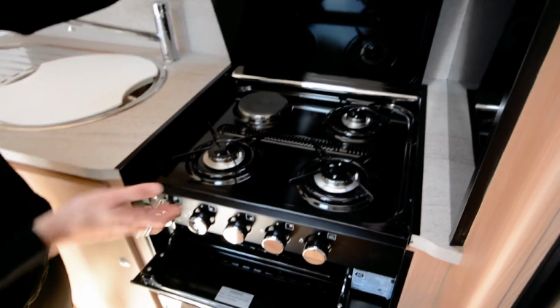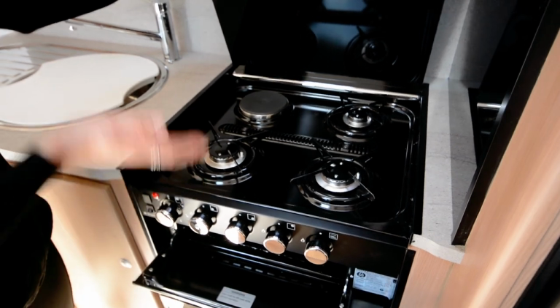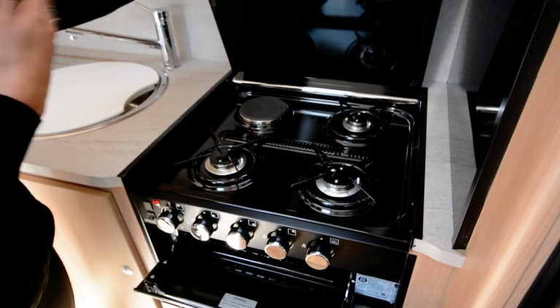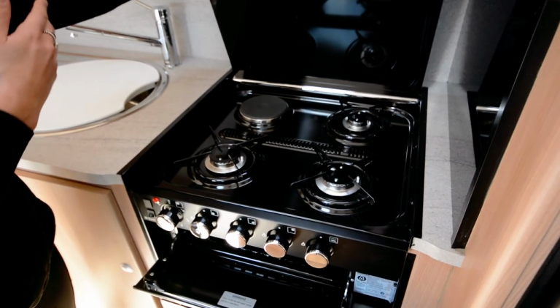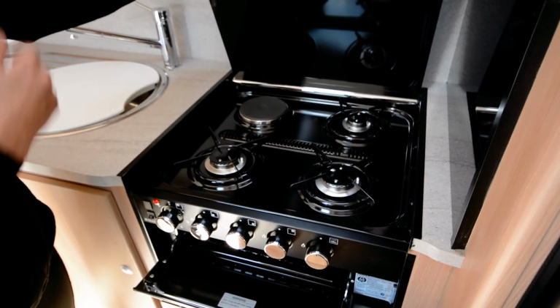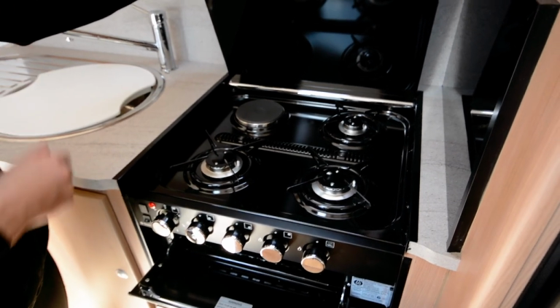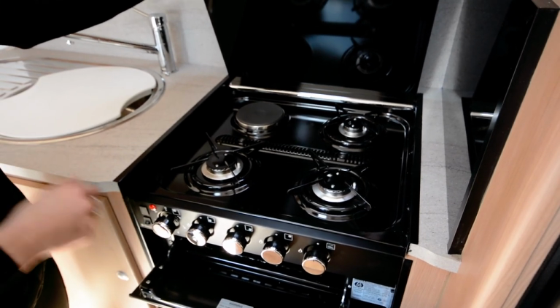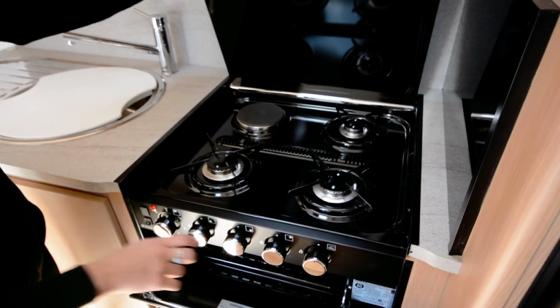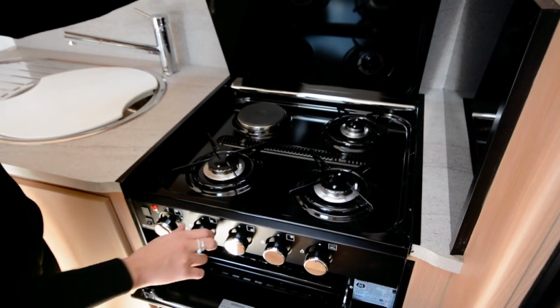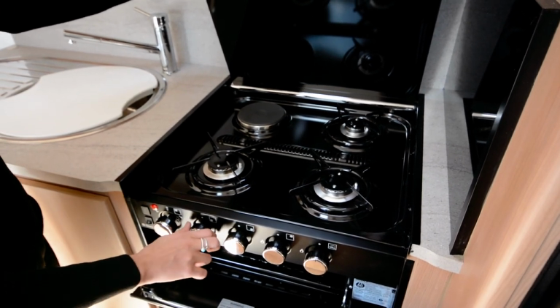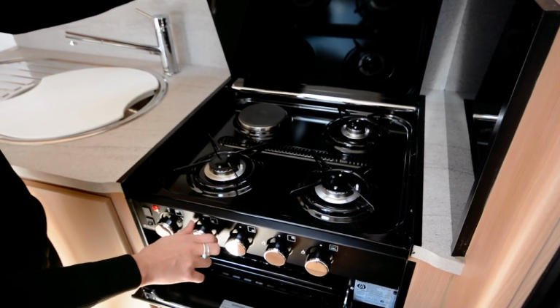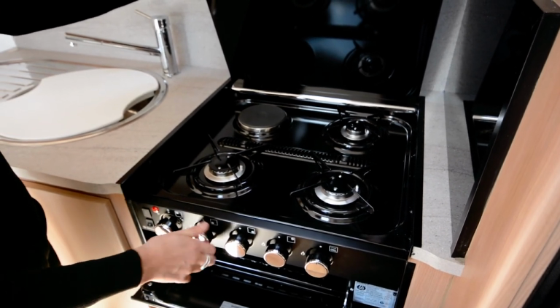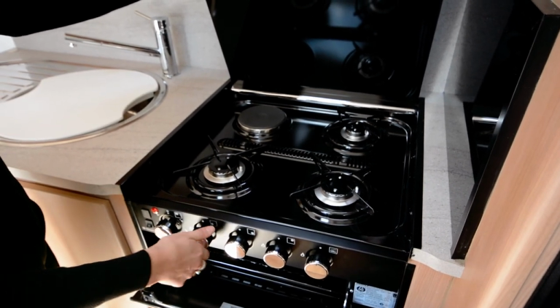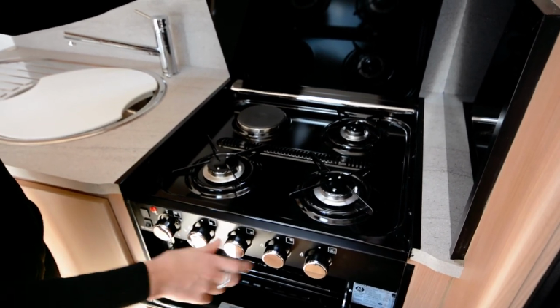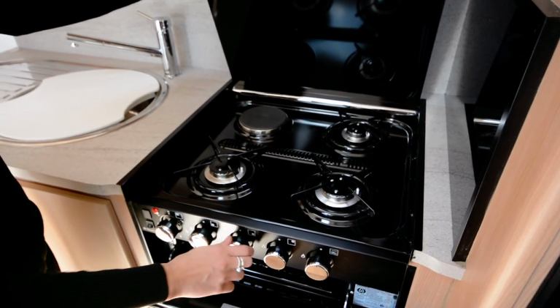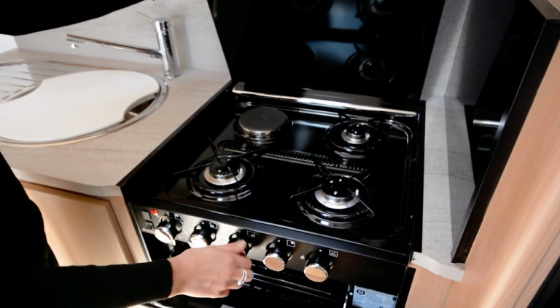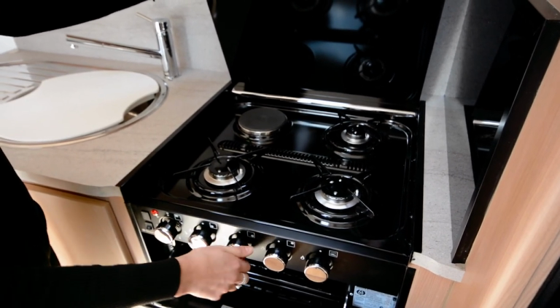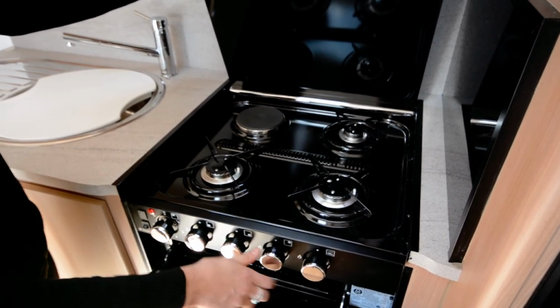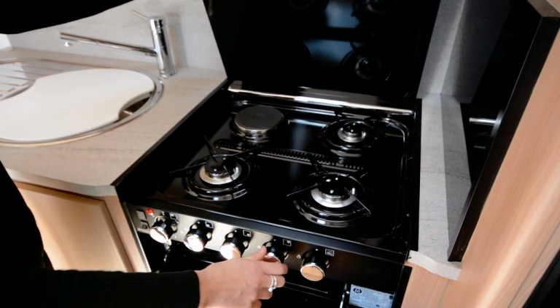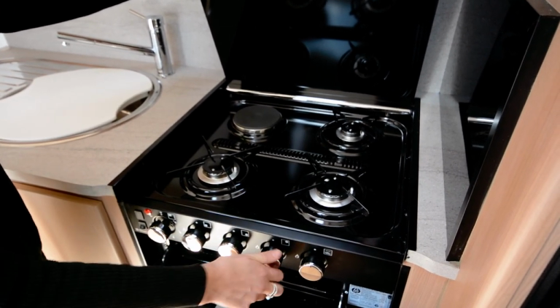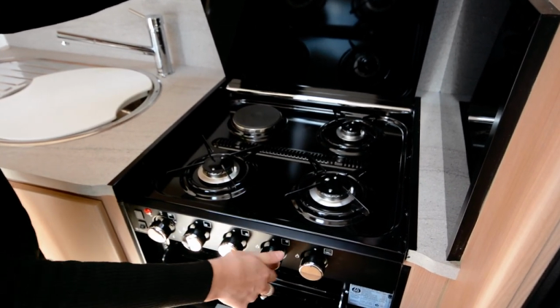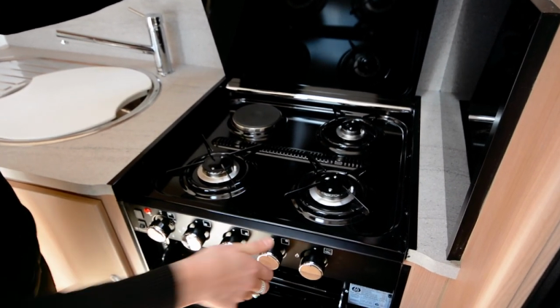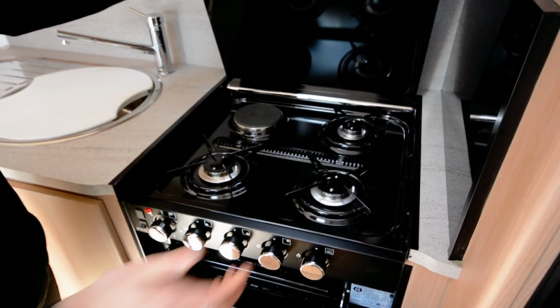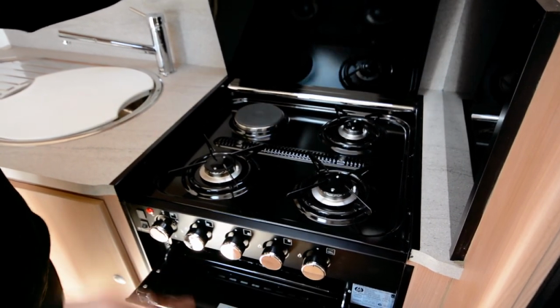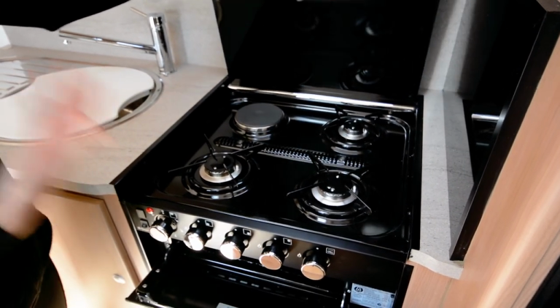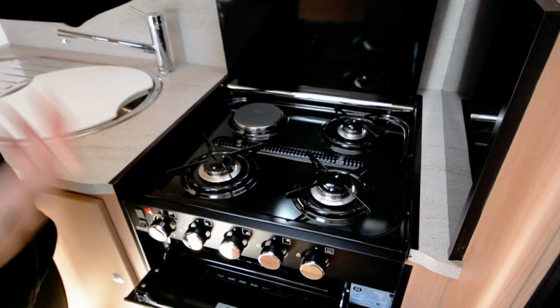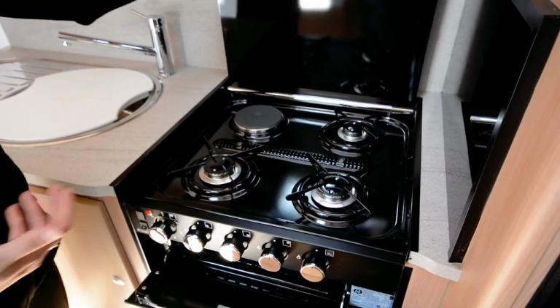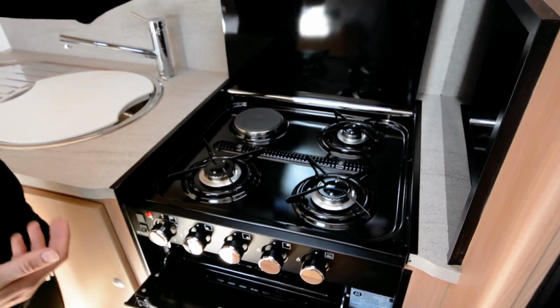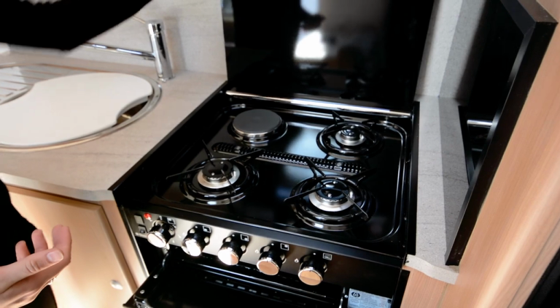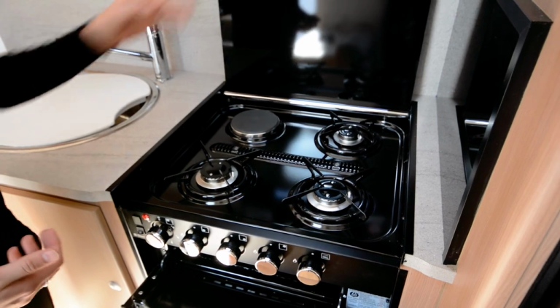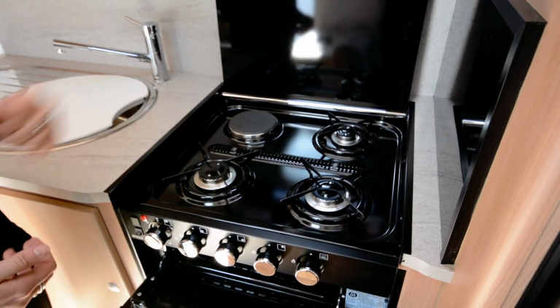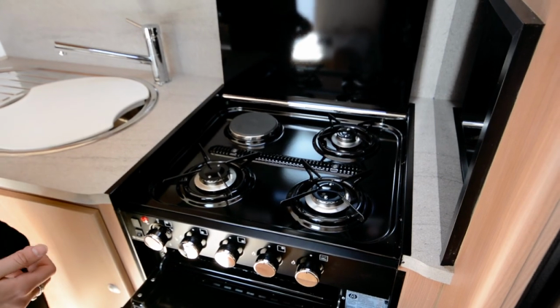Before you push the lid back, just make sure that you turn the dials off, otherwise the gas can continue to bleed through.